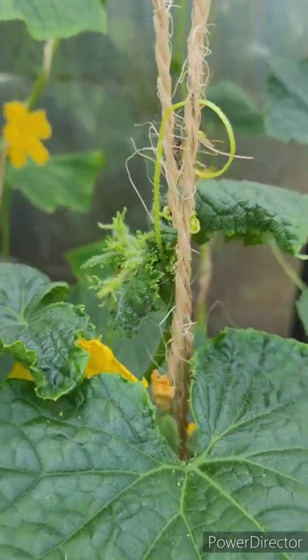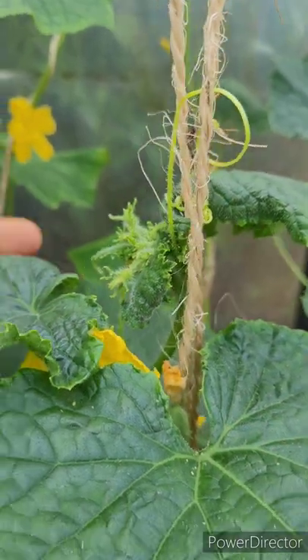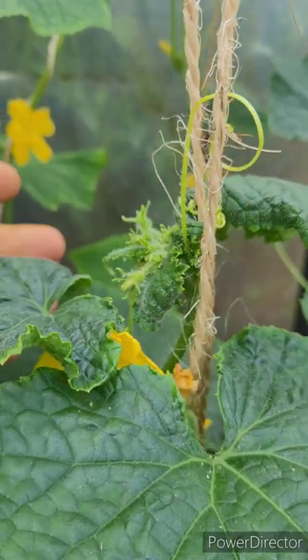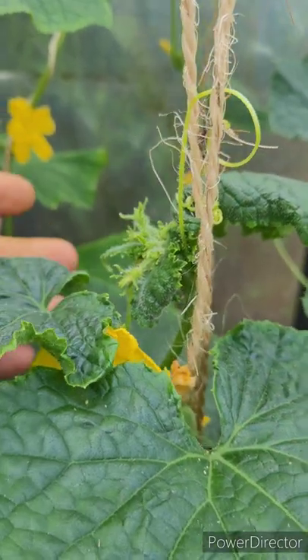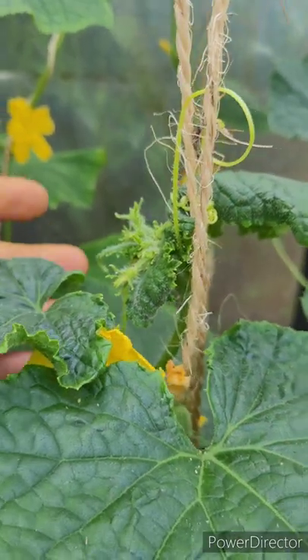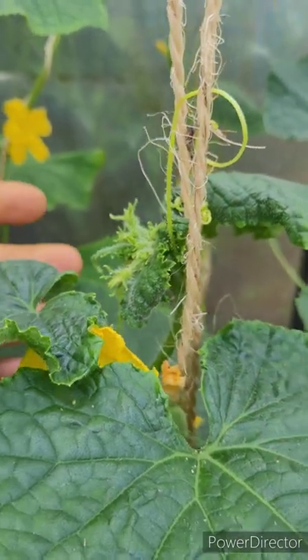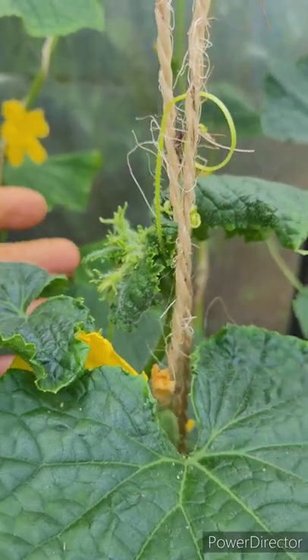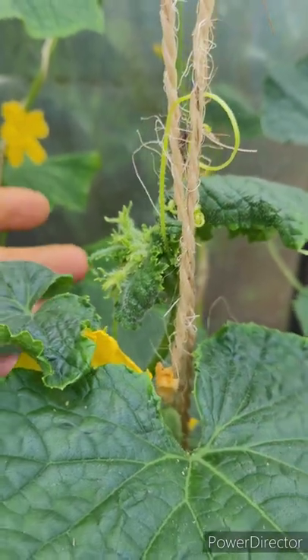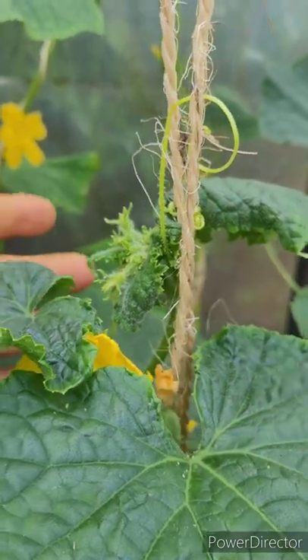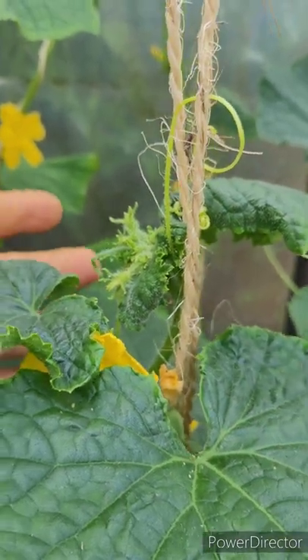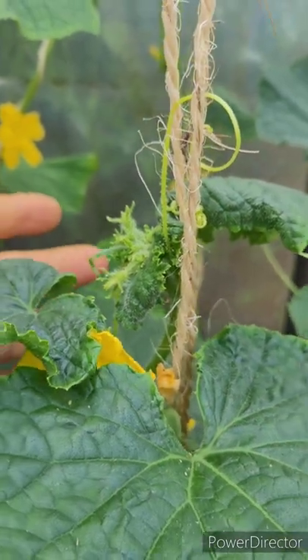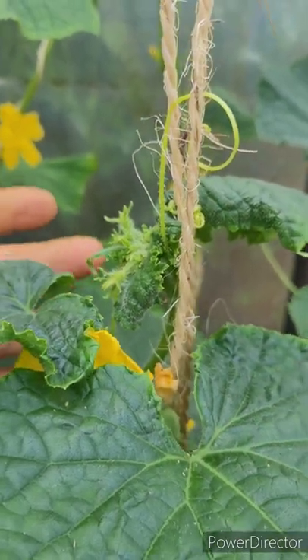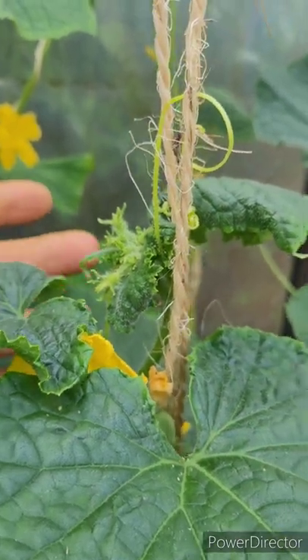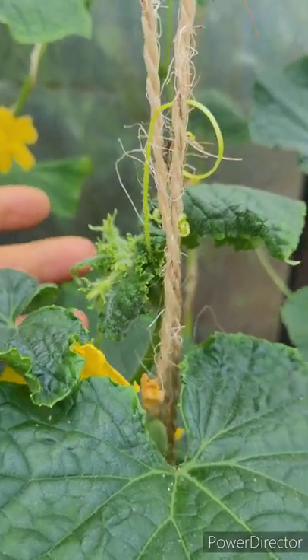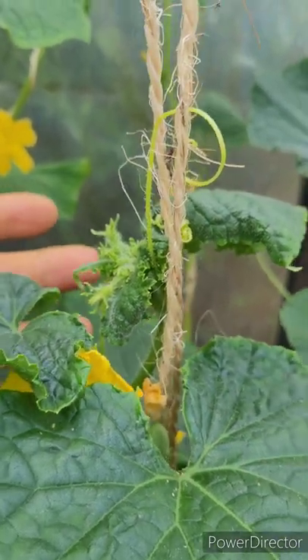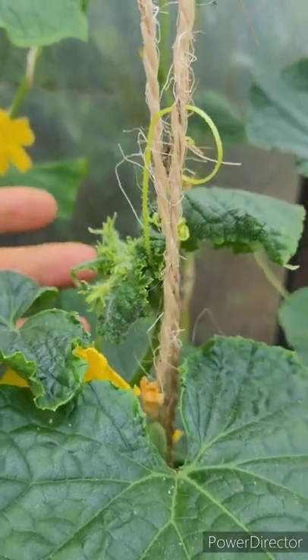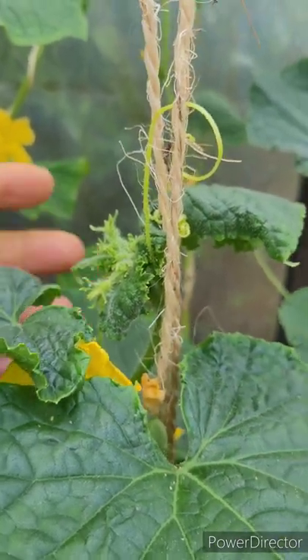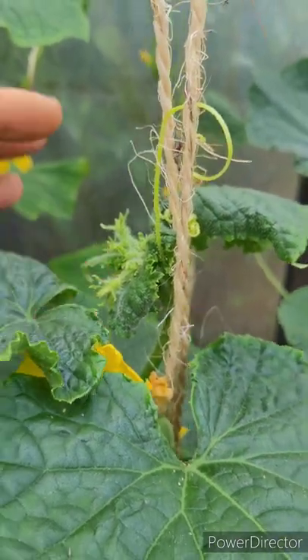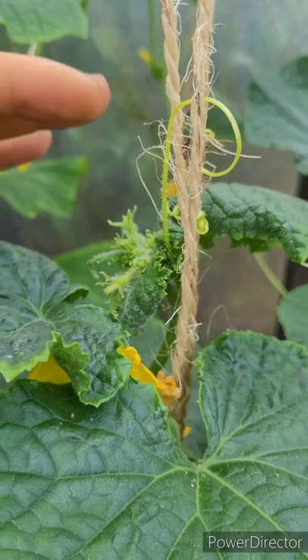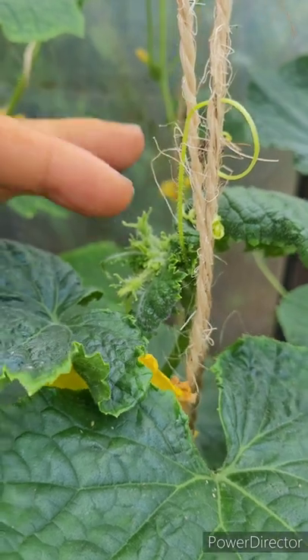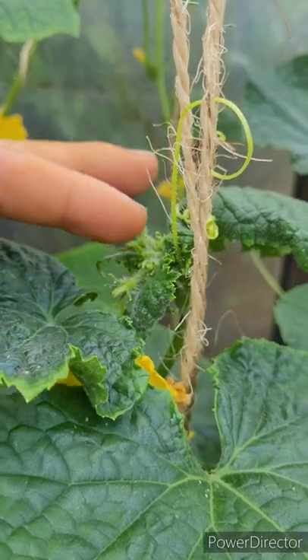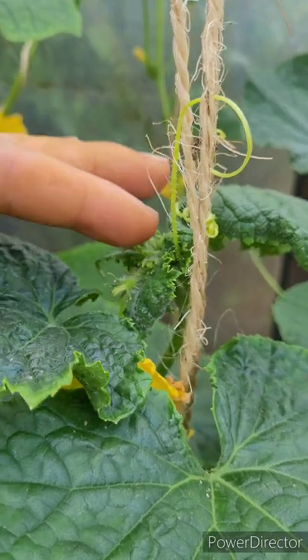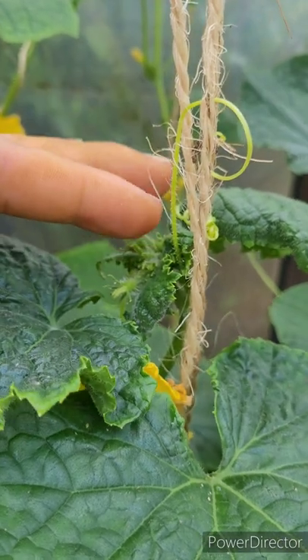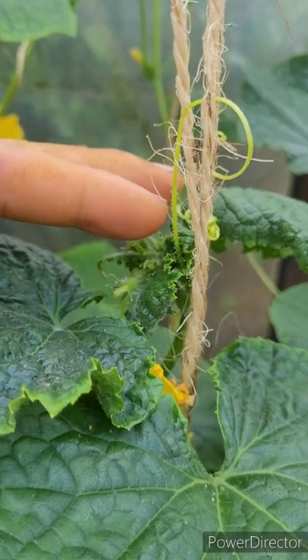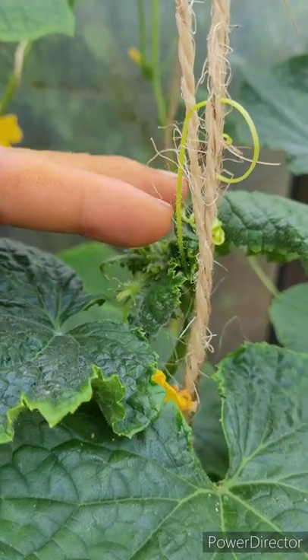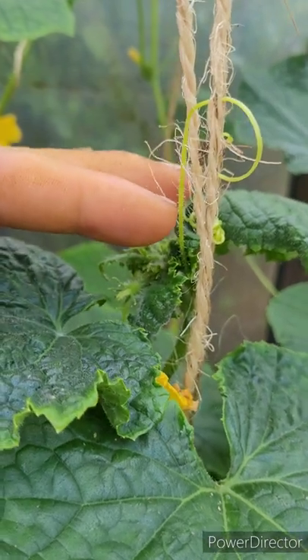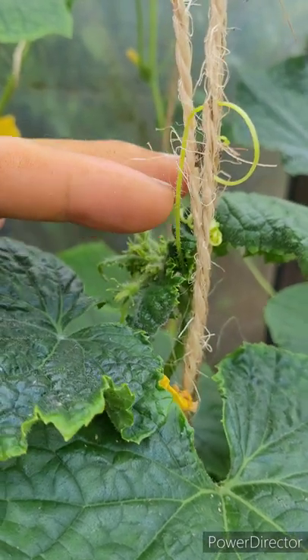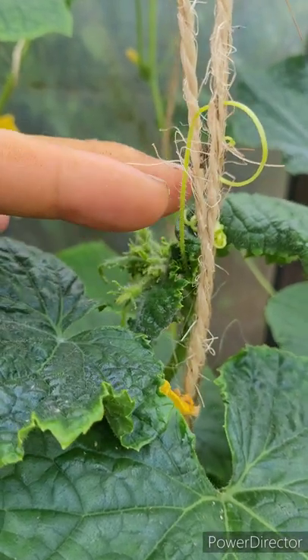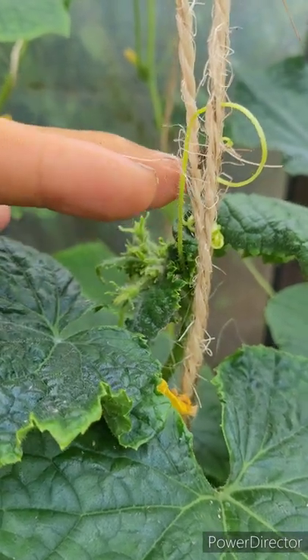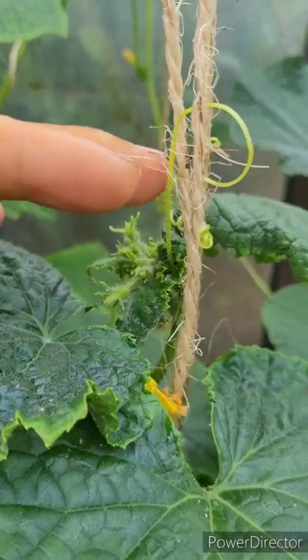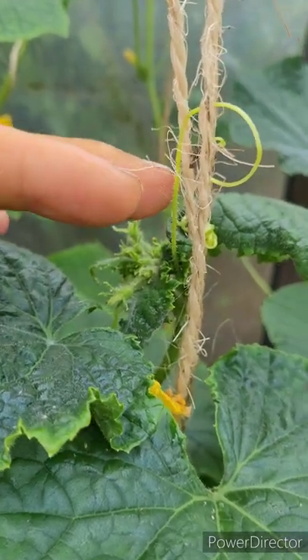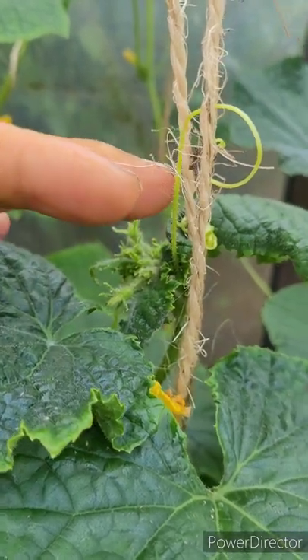Cucumber plants grow from one end of the plant, and they also send out runners. But they send out these tendrils to grab onto things and climb.